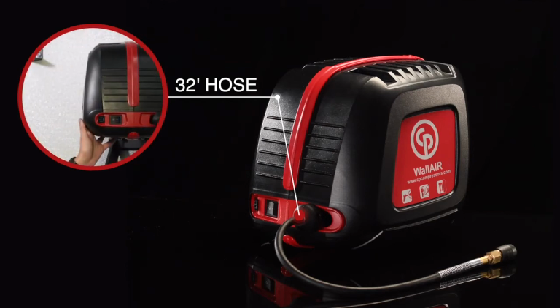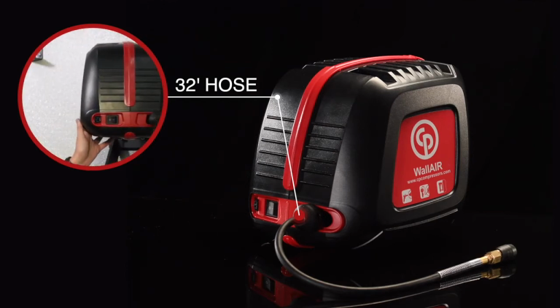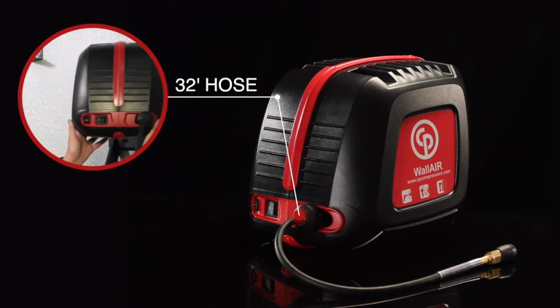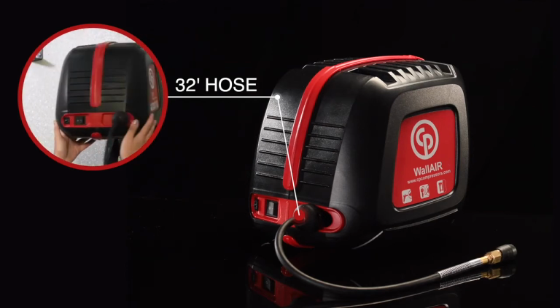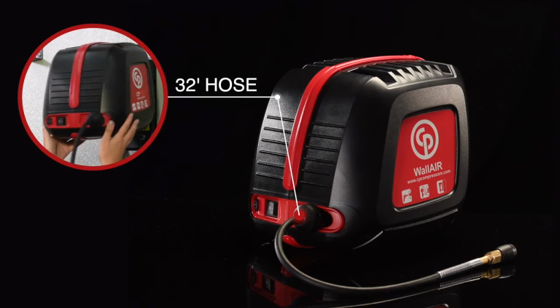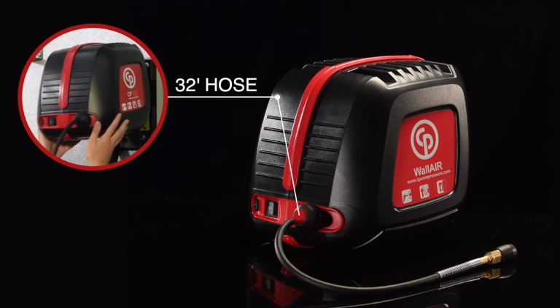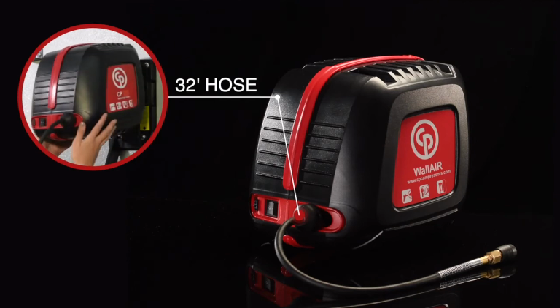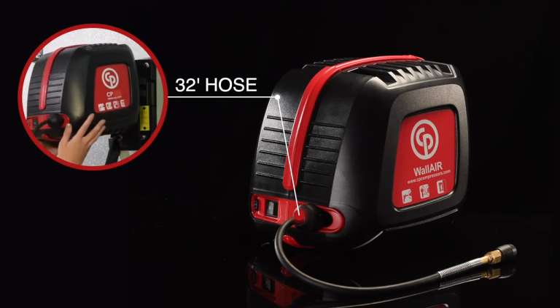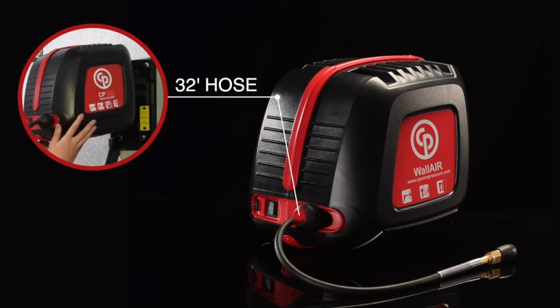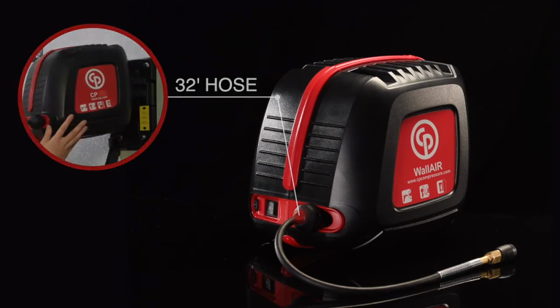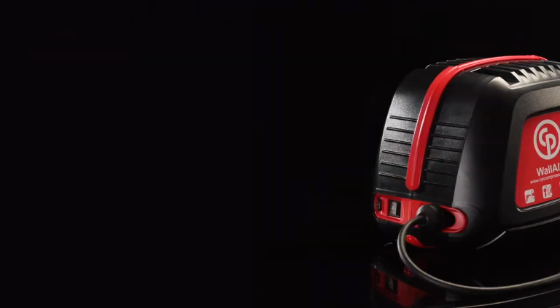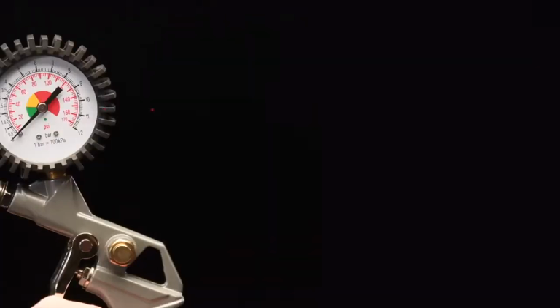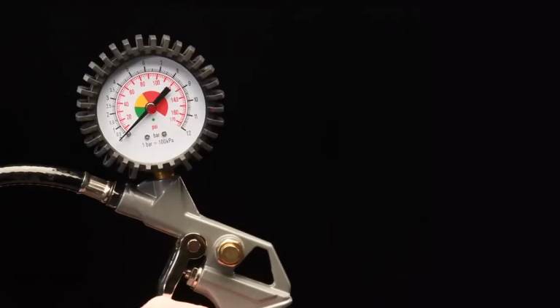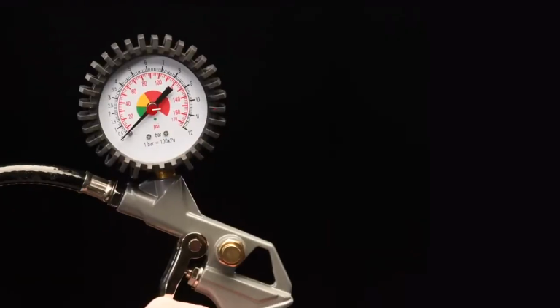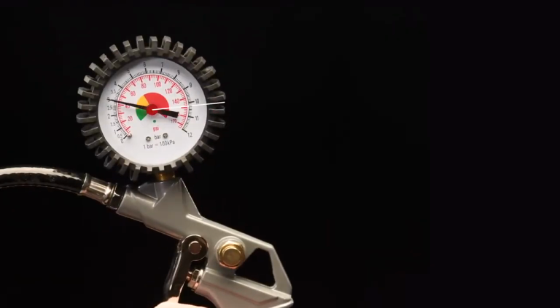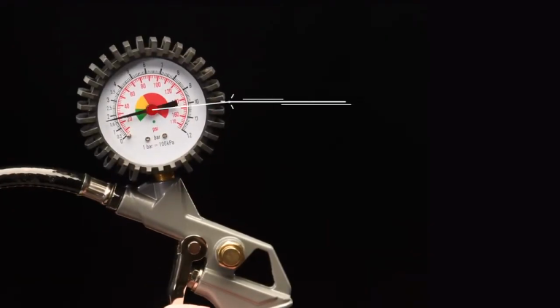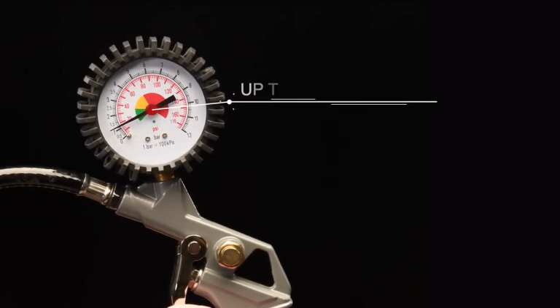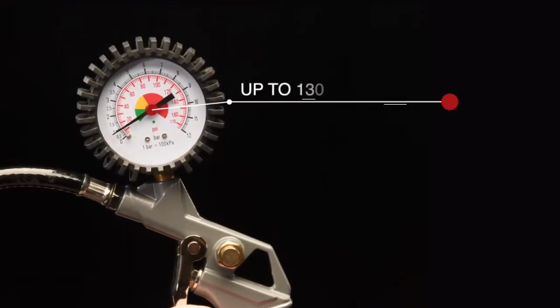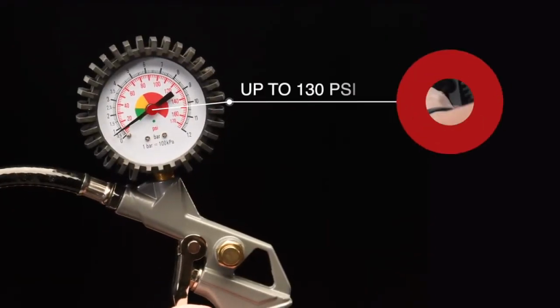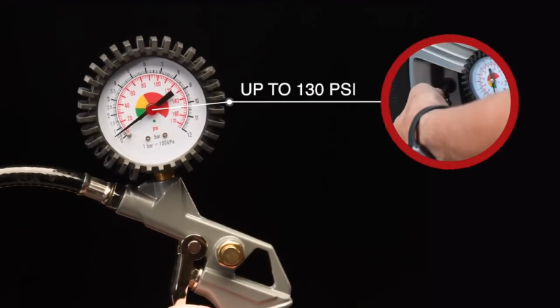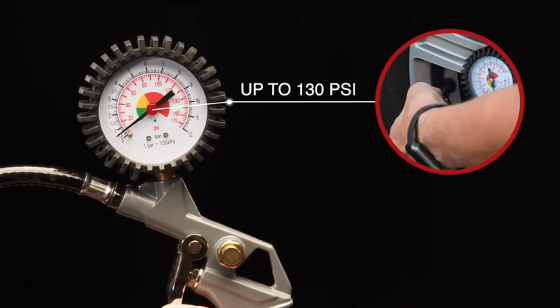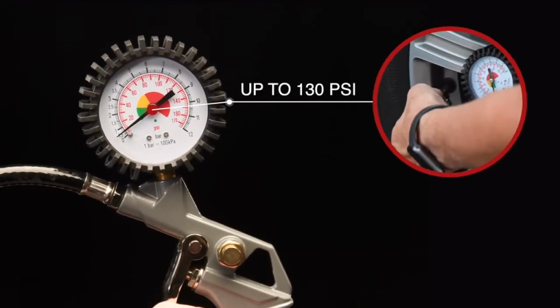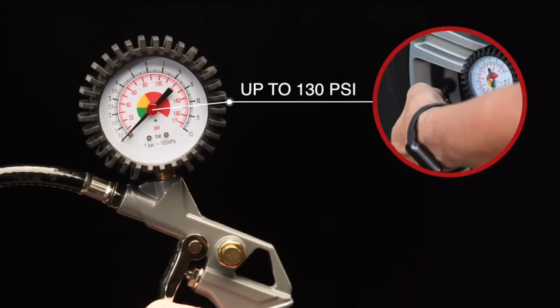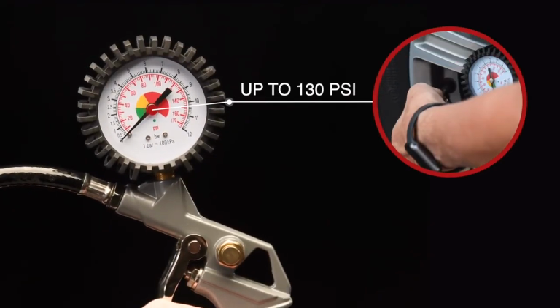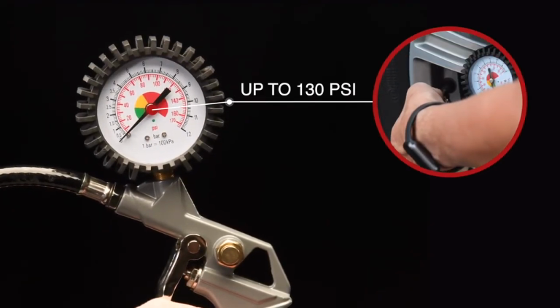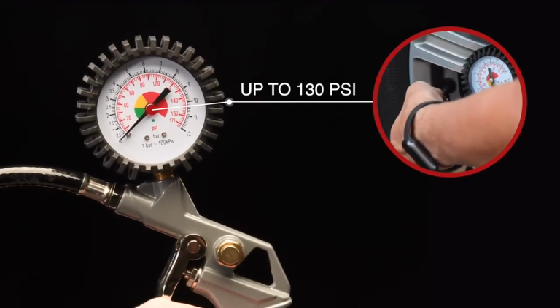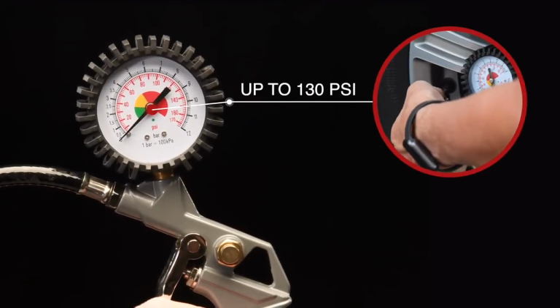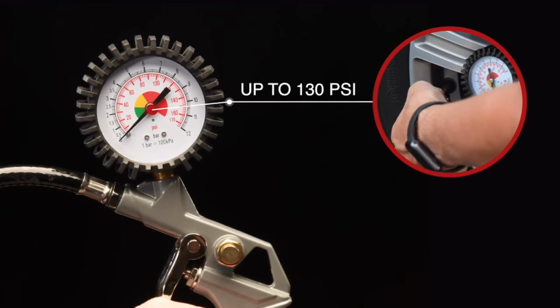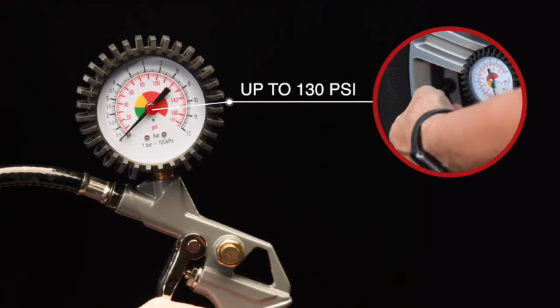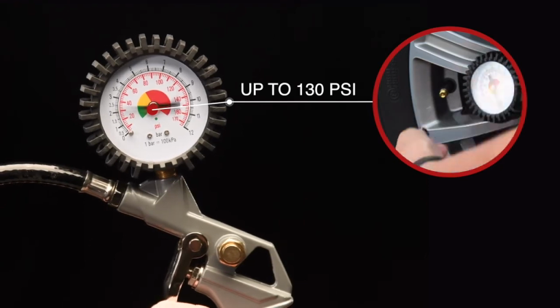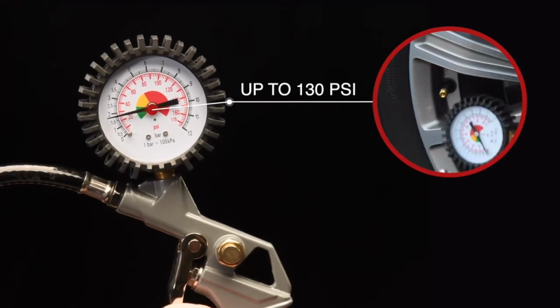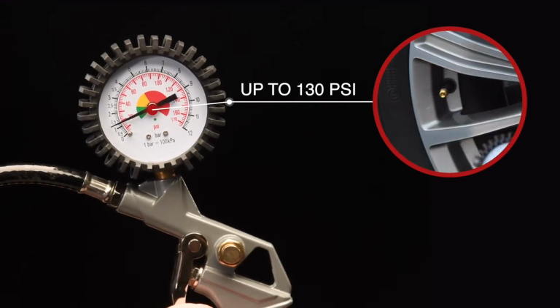Just press the start button to go. With 130 psi max pressure, you have plenty of punch to get your projects done.